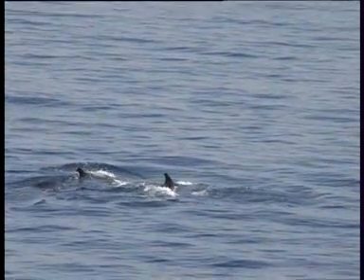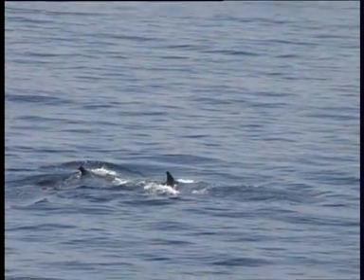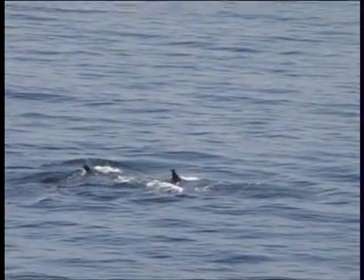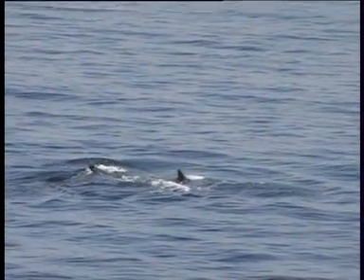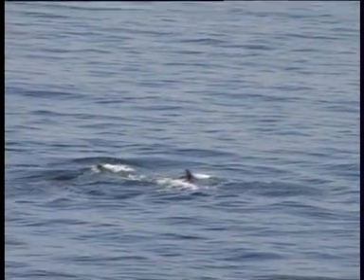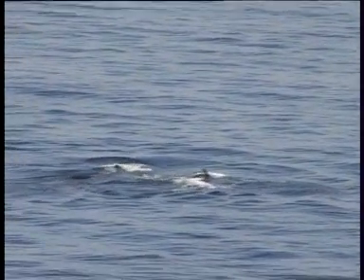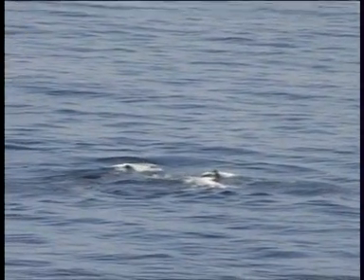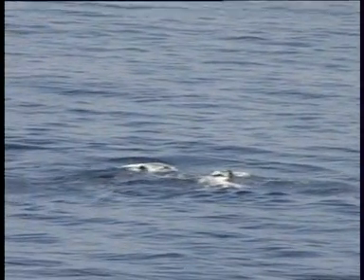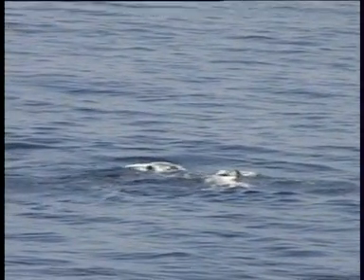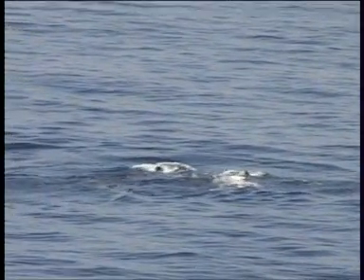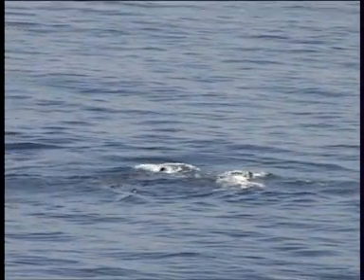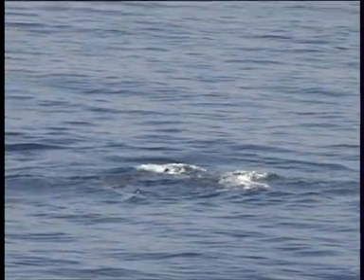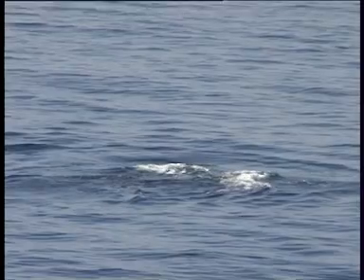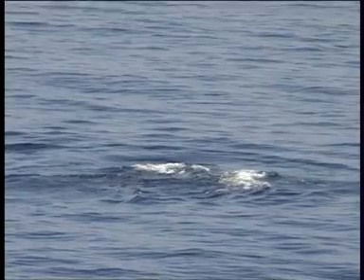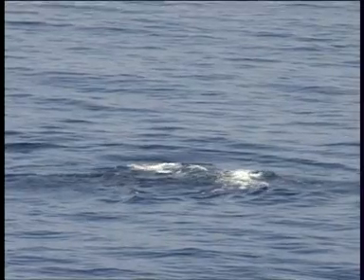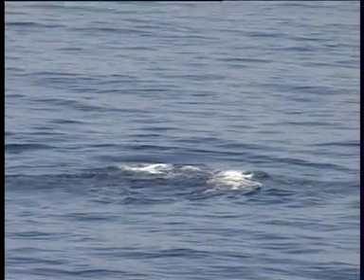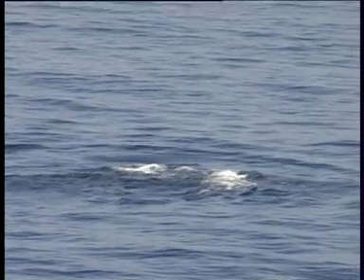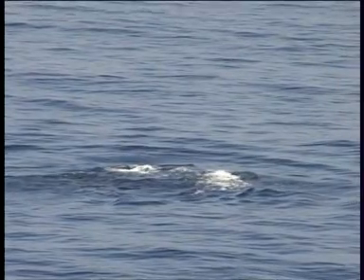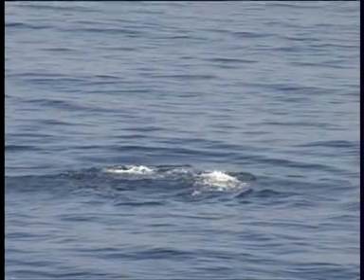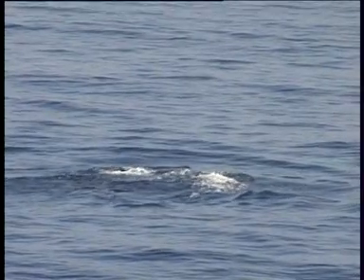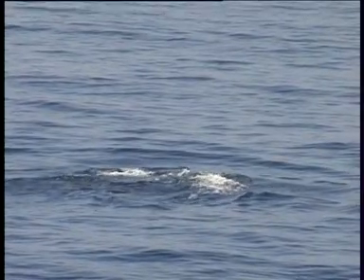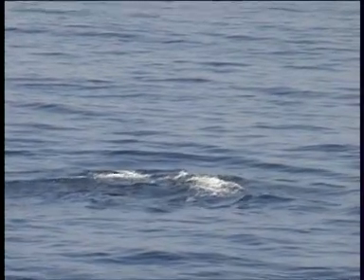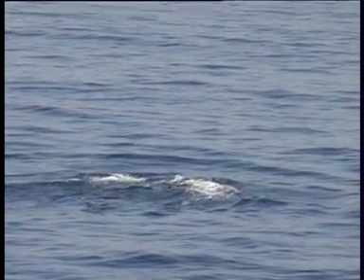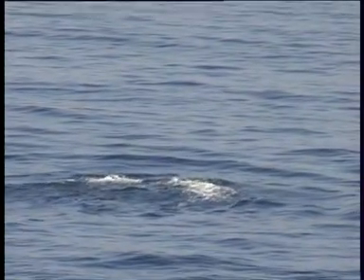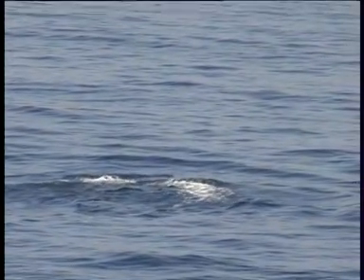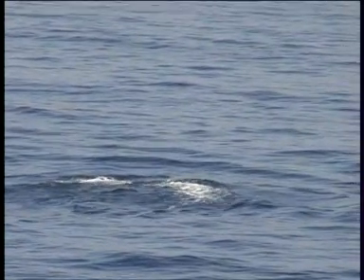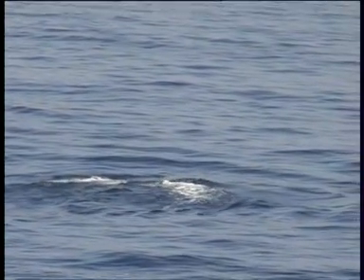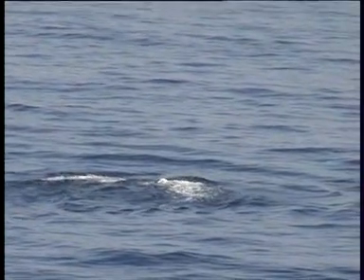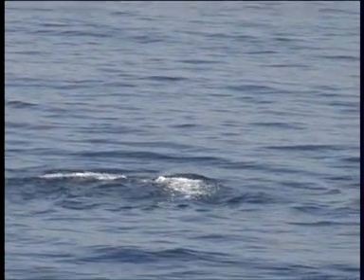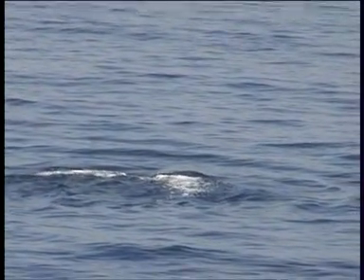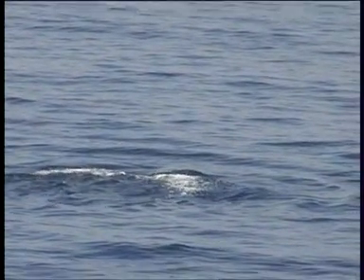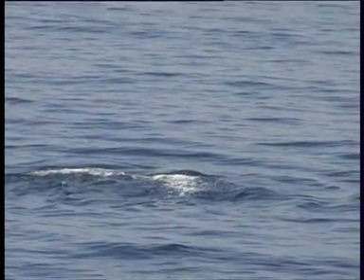It's the second largest of all mammals, reaching a length of 17.5 to 20.5 metres.